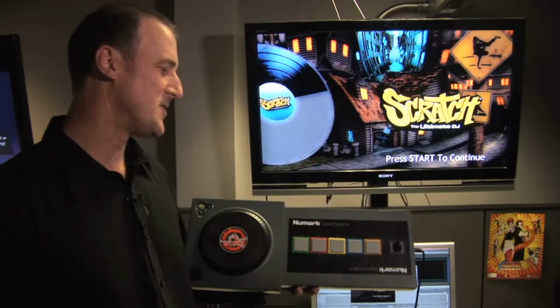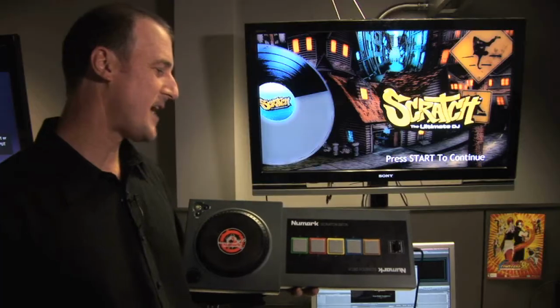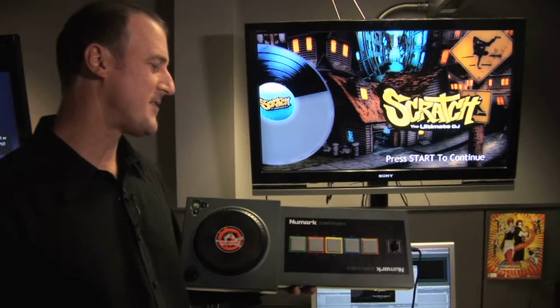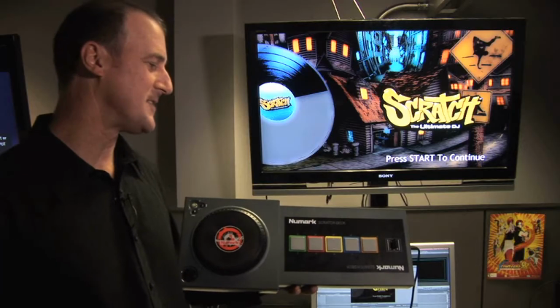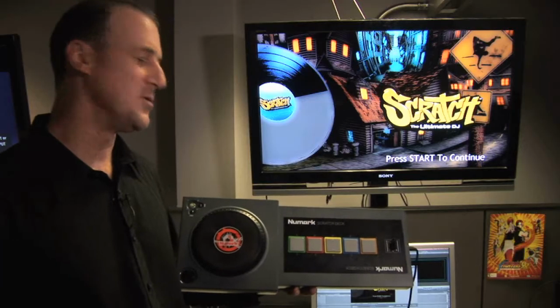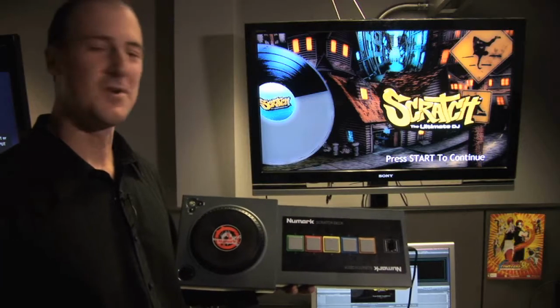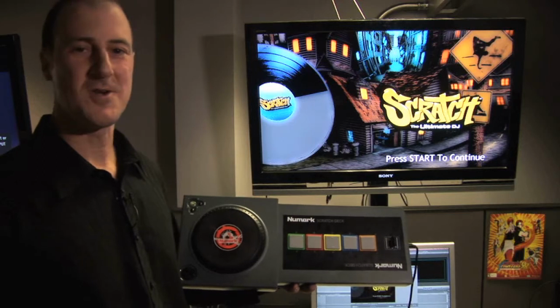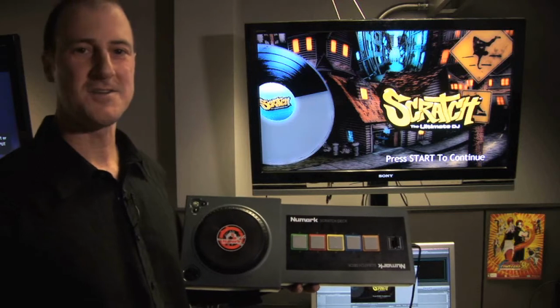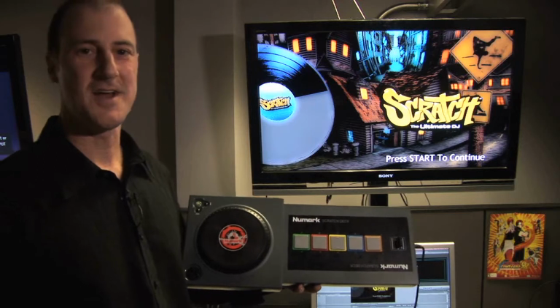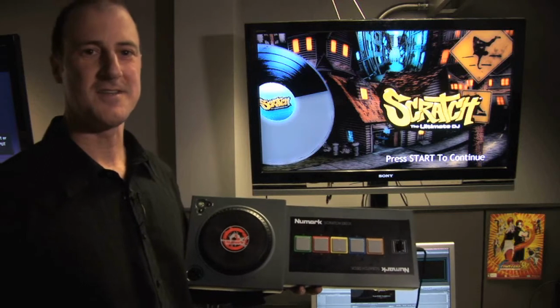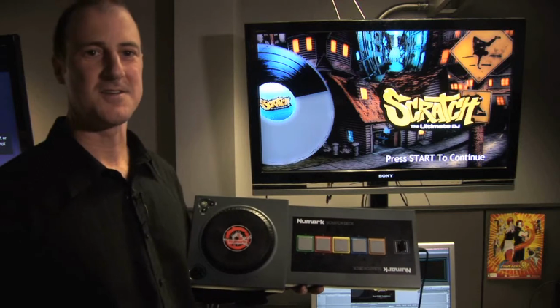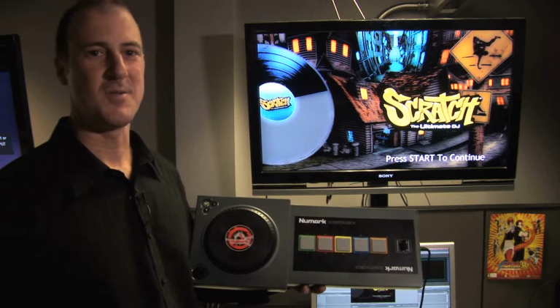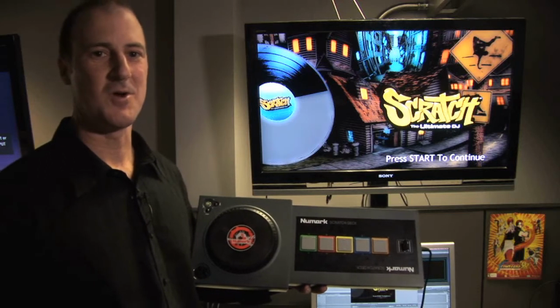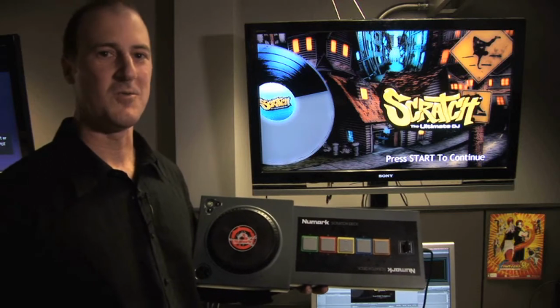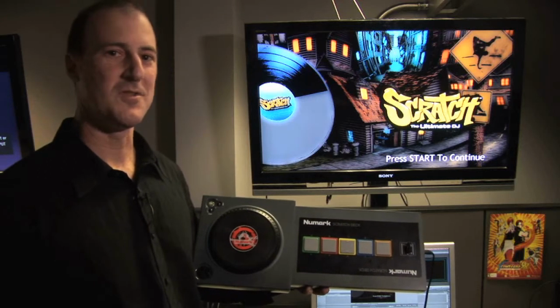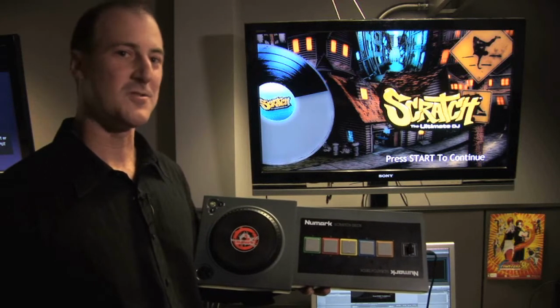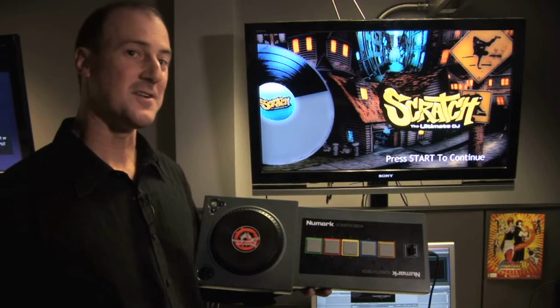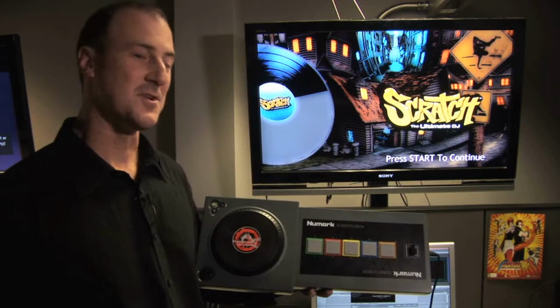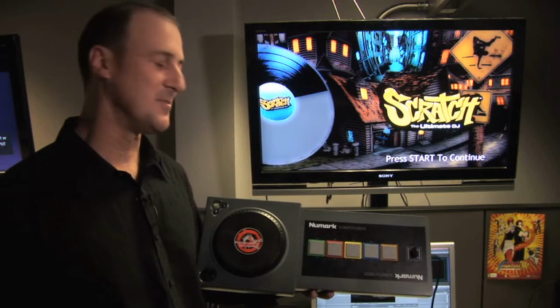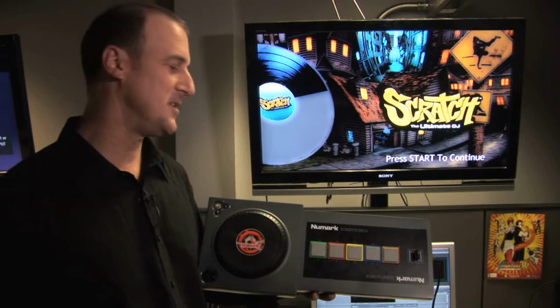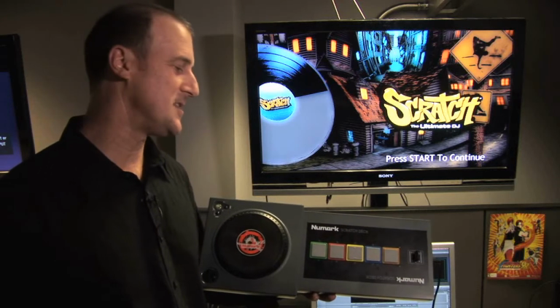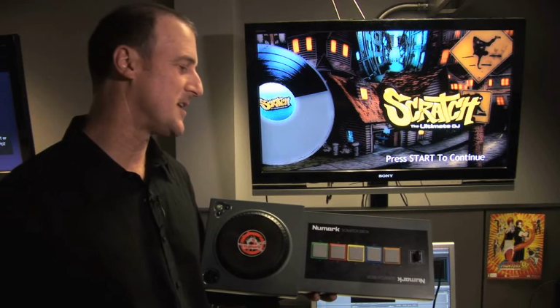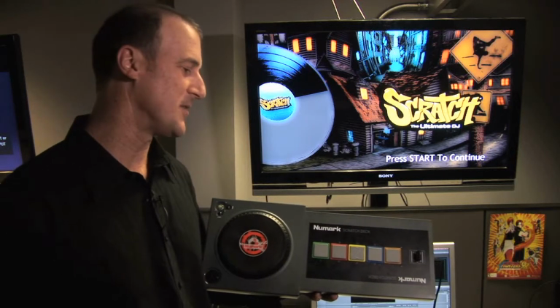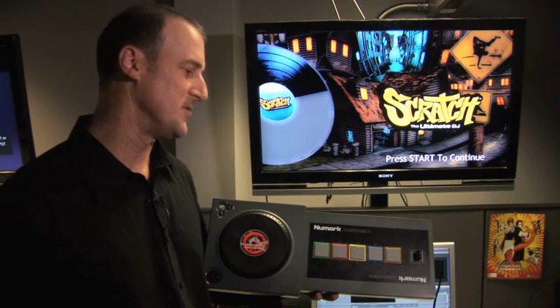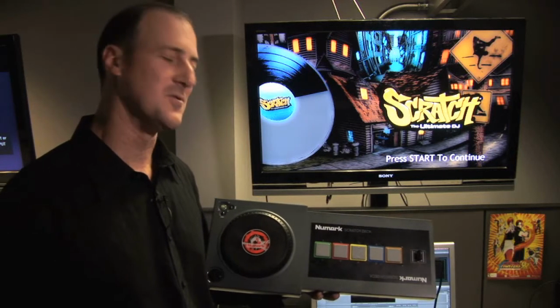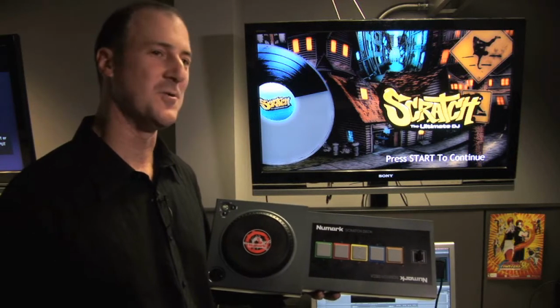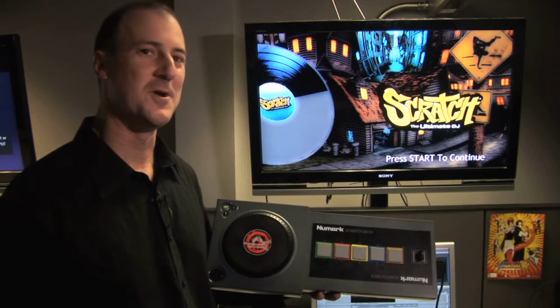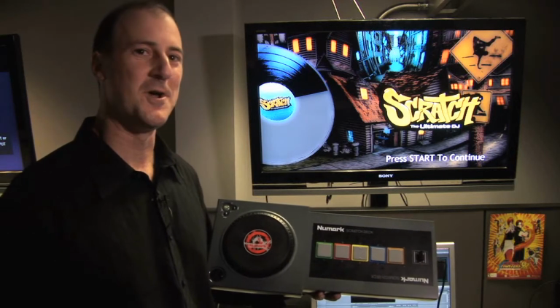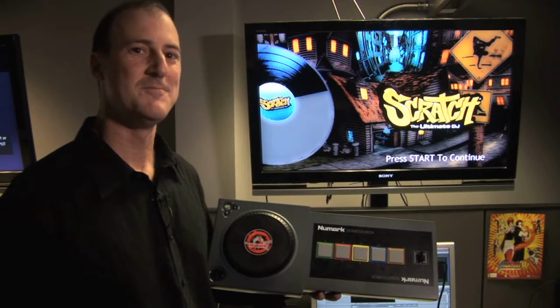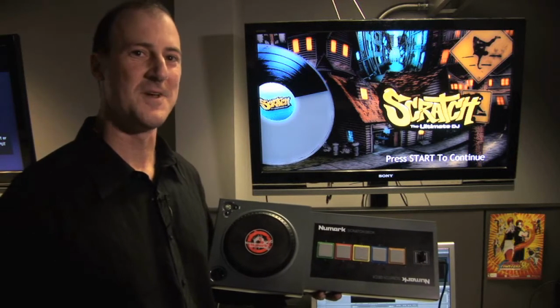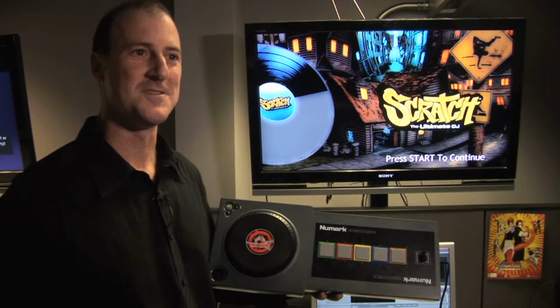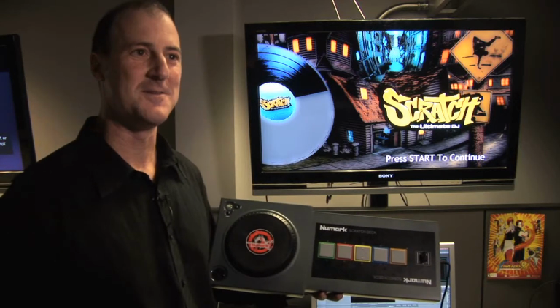So there you have it. That's the Numark scratch deck that's going to be working with Scratch the Ultimate DJ, coming soon to a store near you. Thanks a lot.